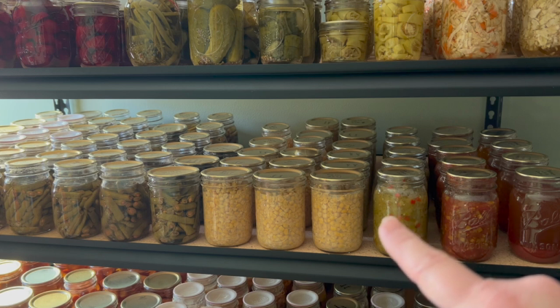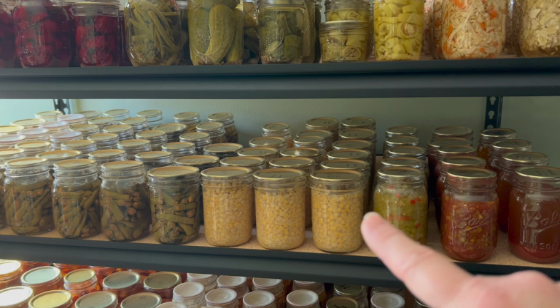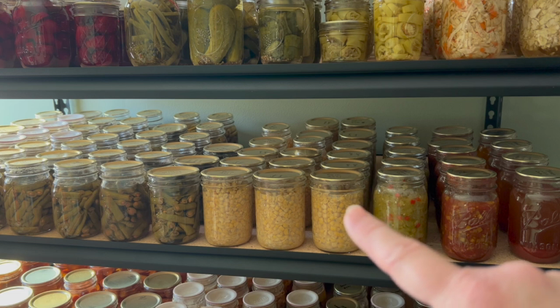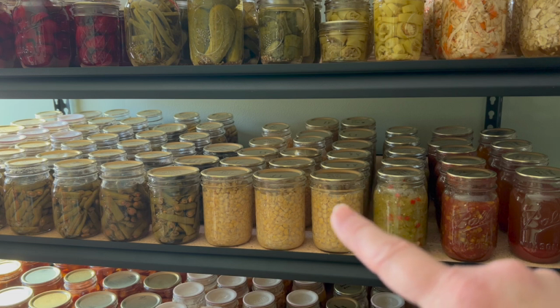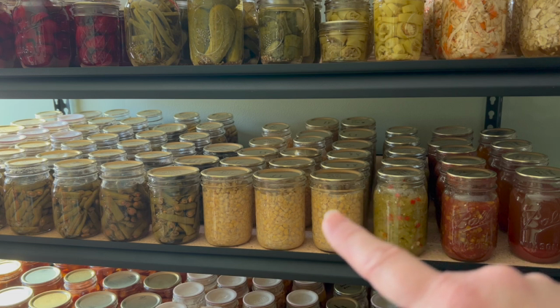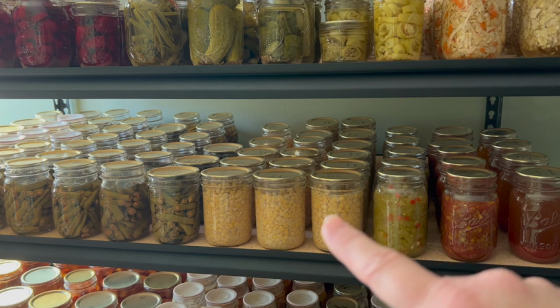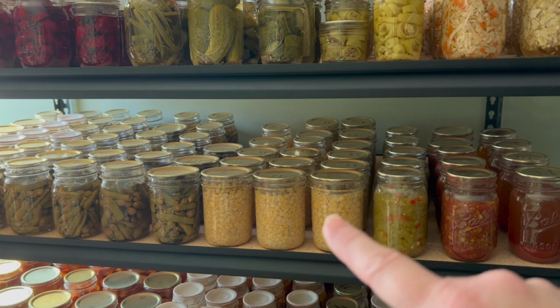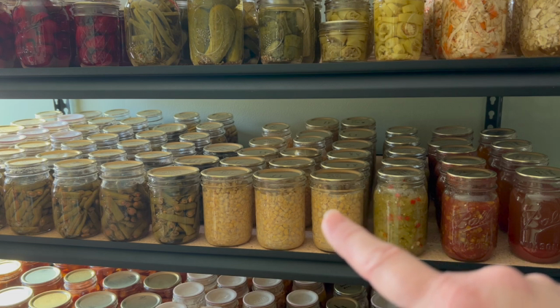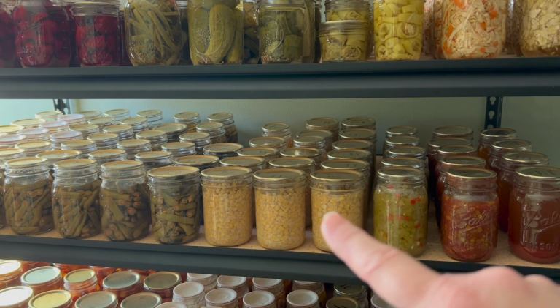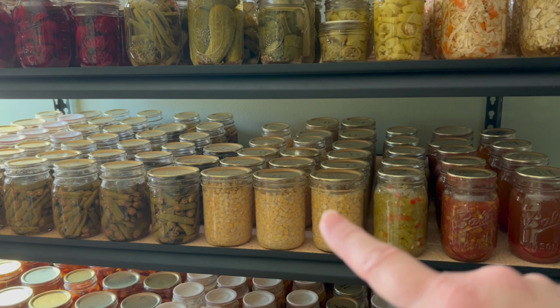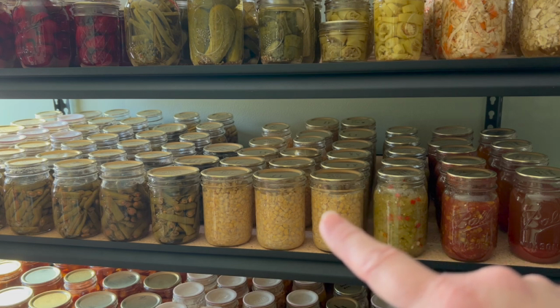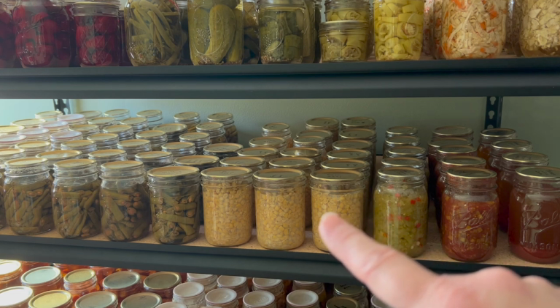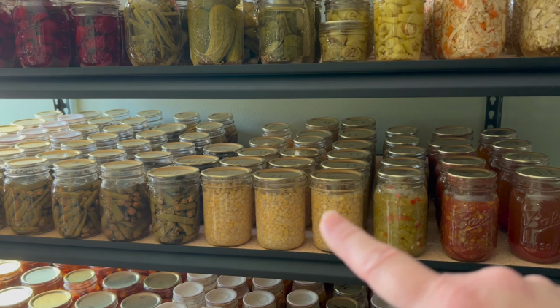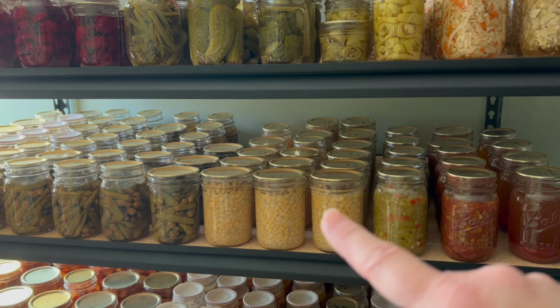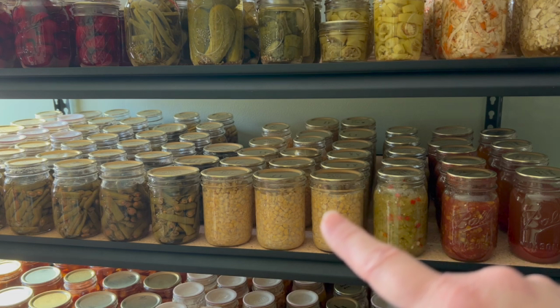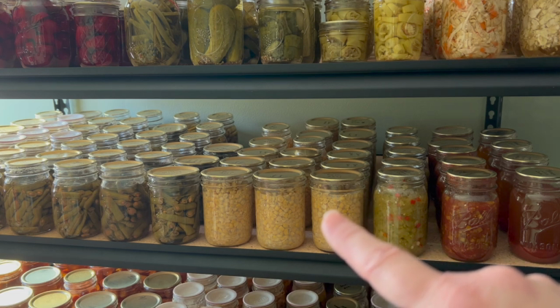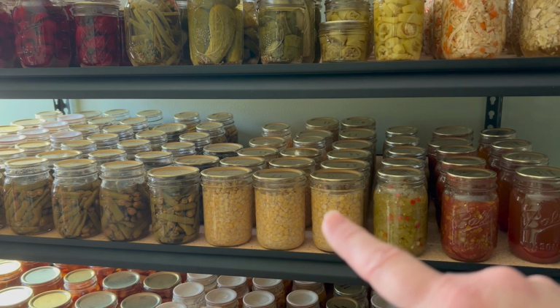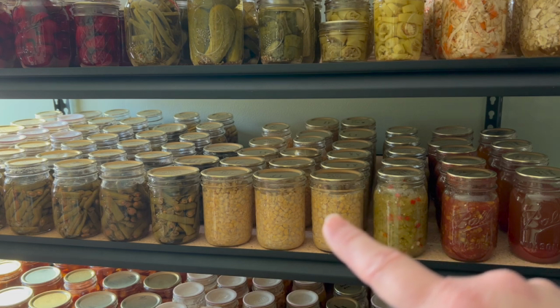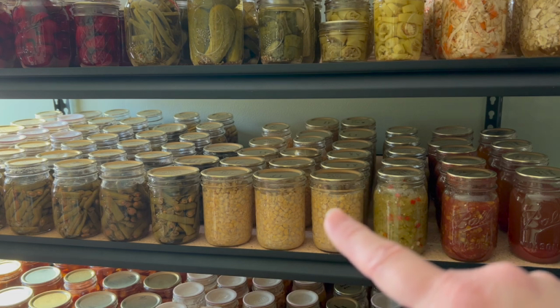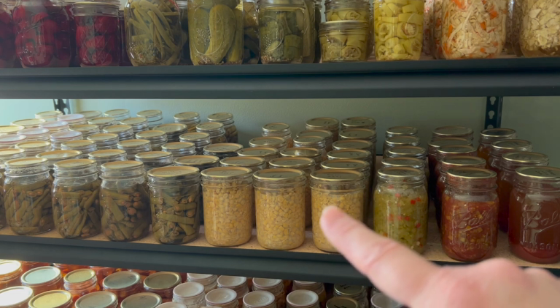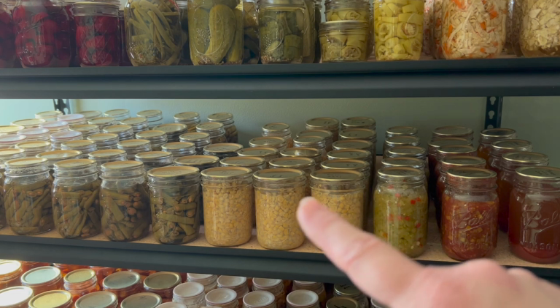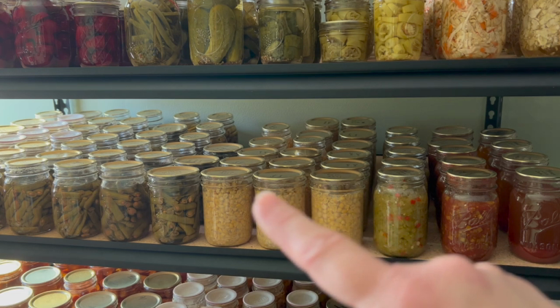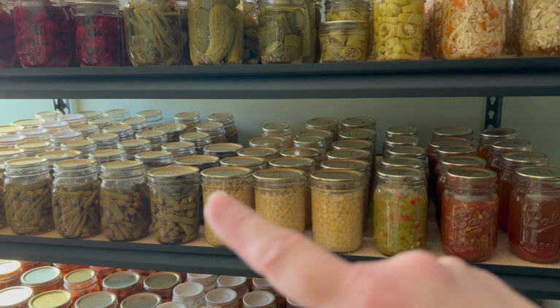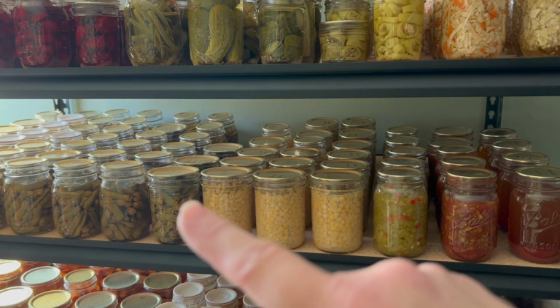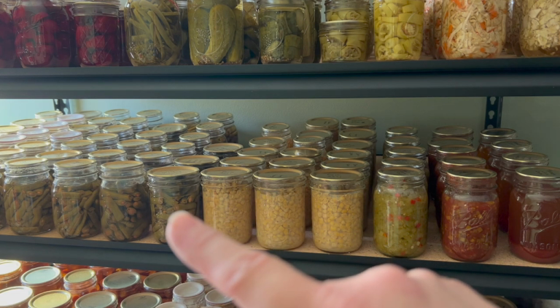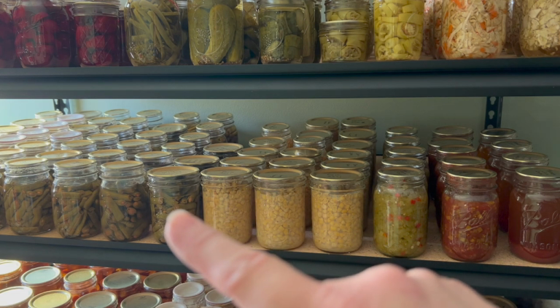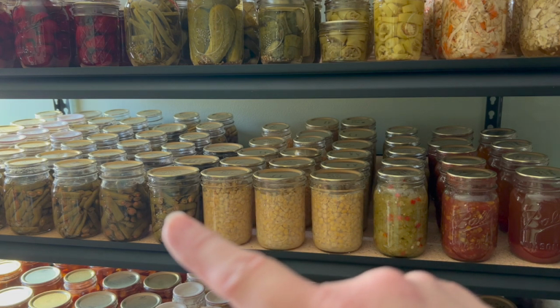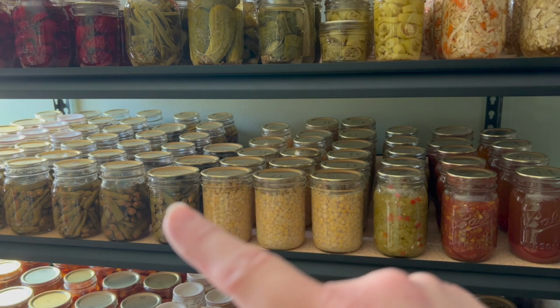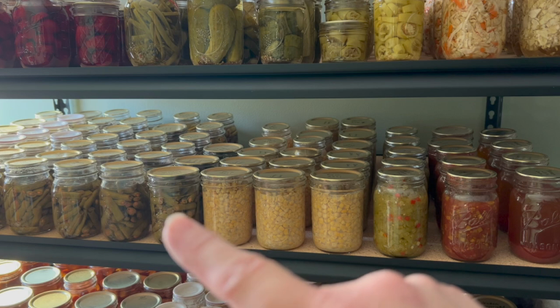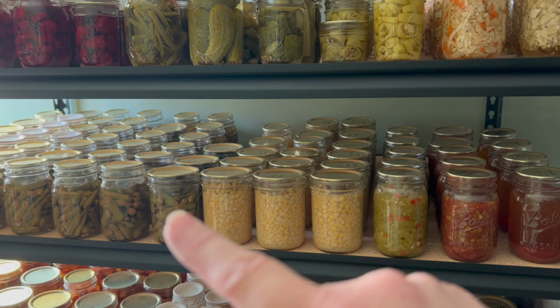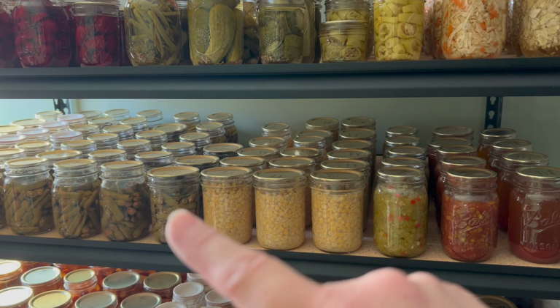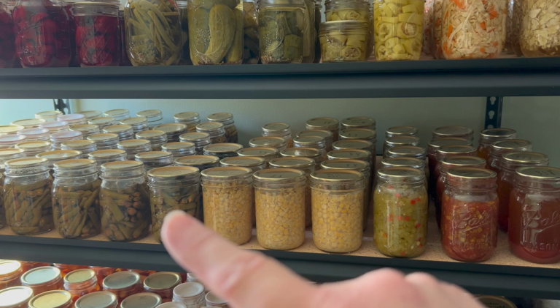We have three rows of corn left and four rows of green beans.